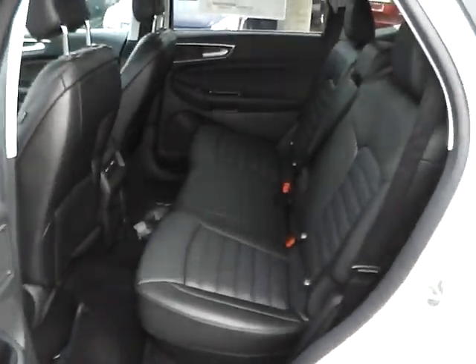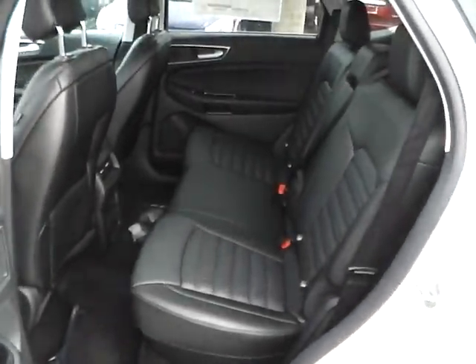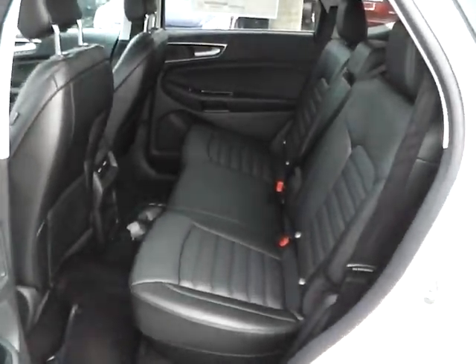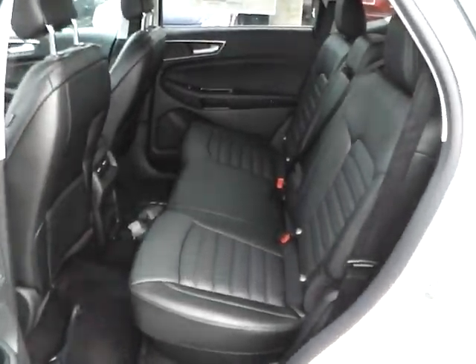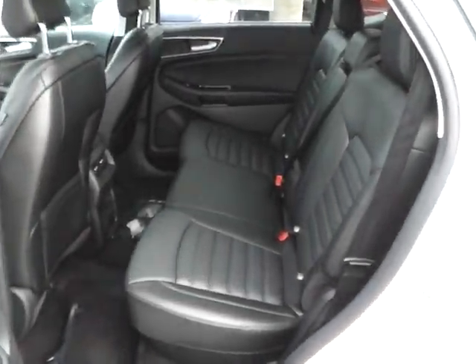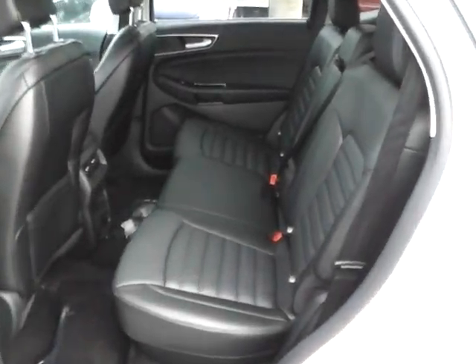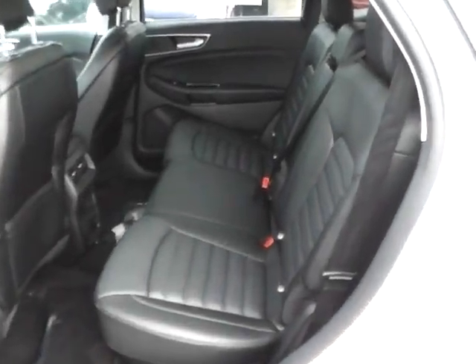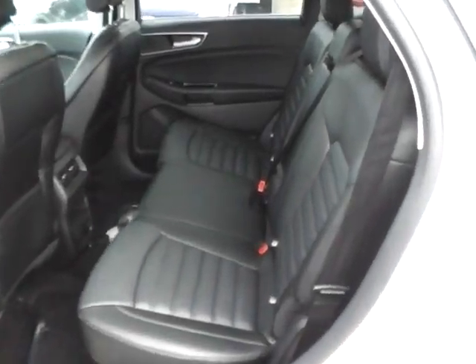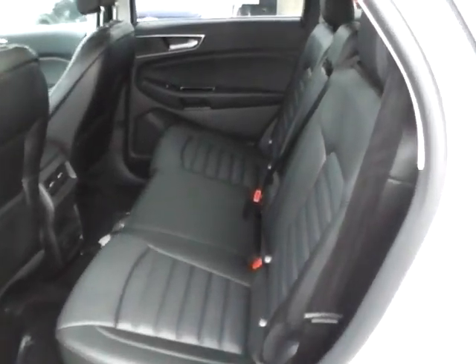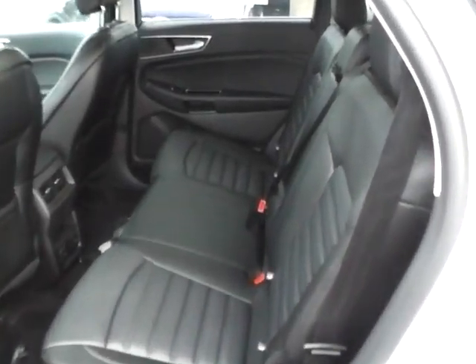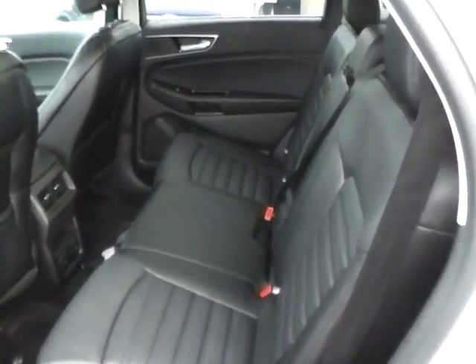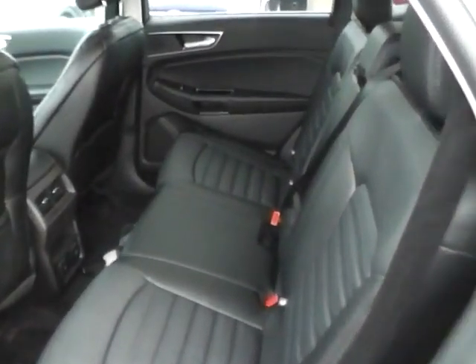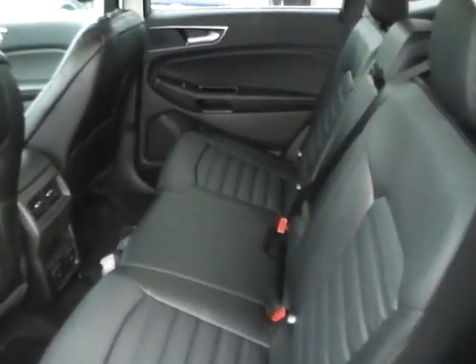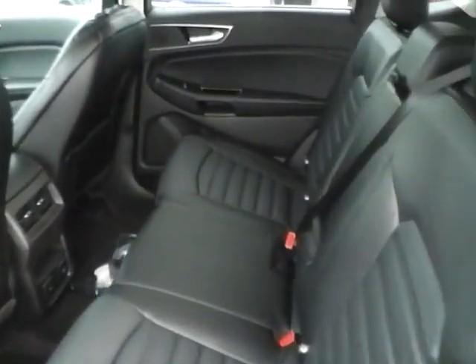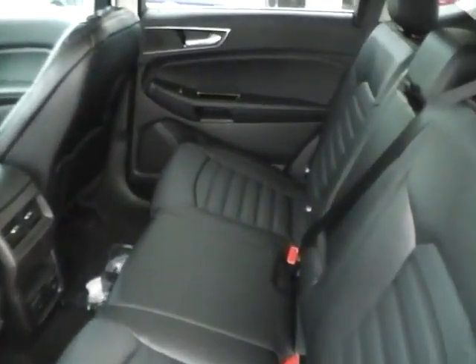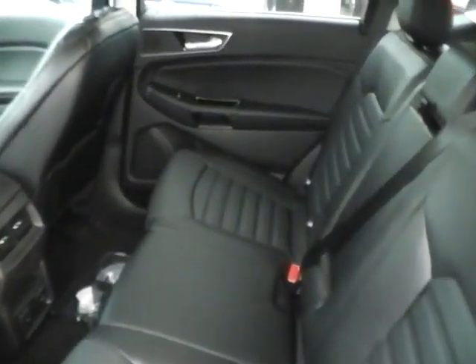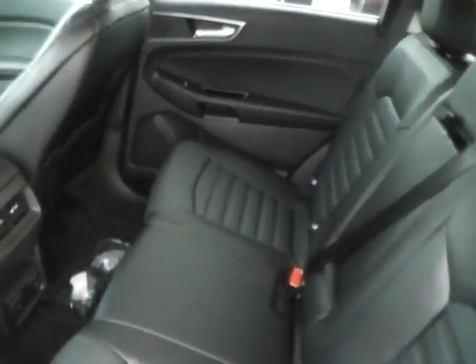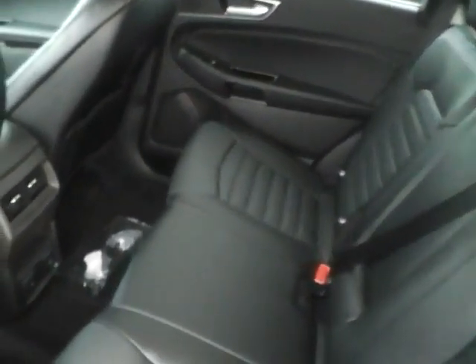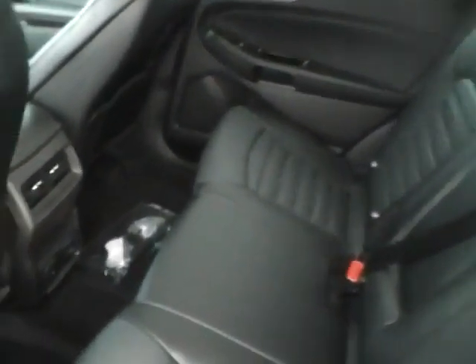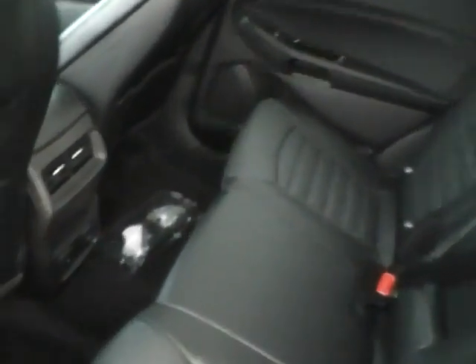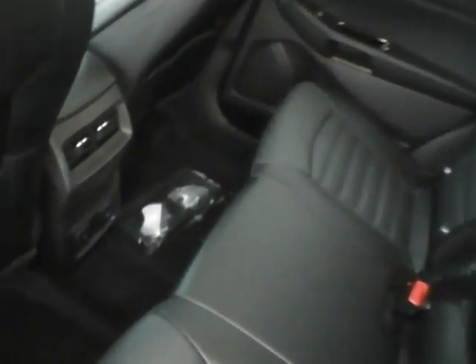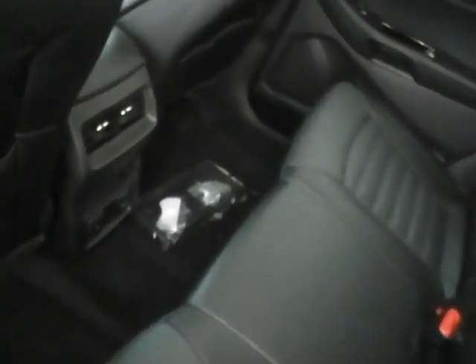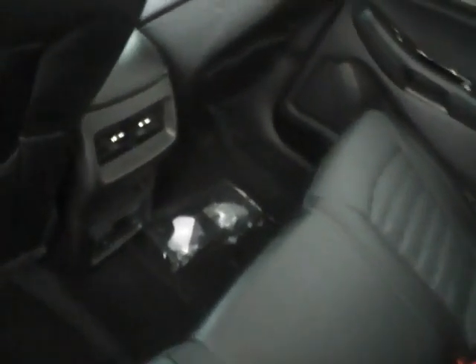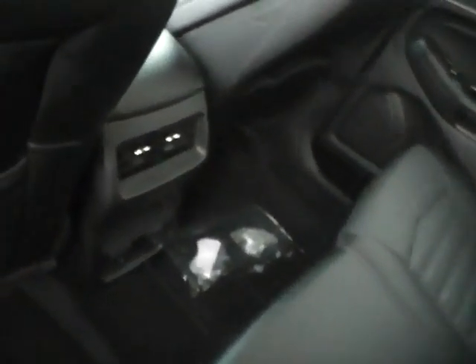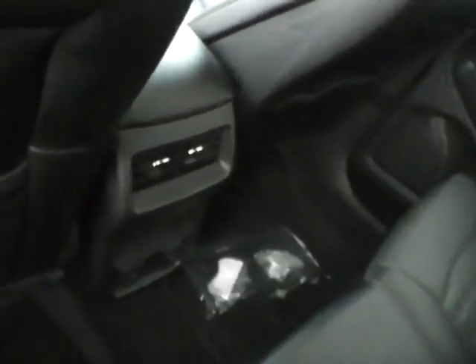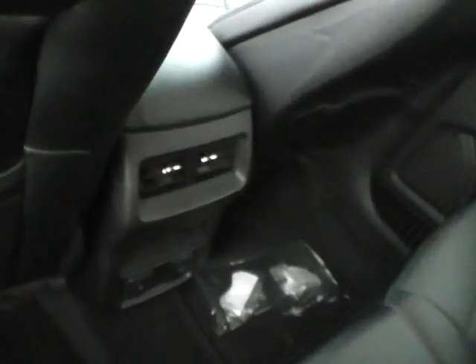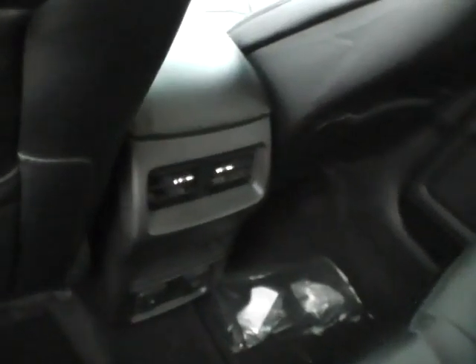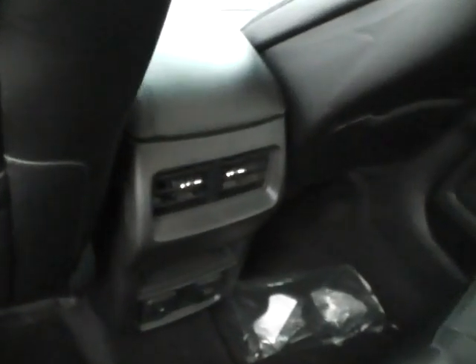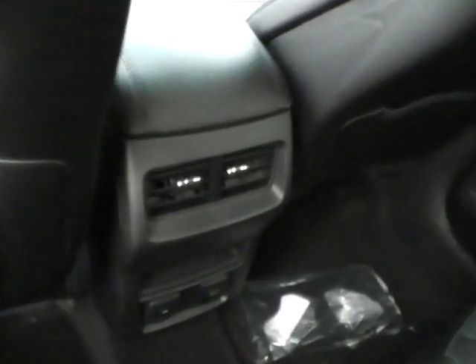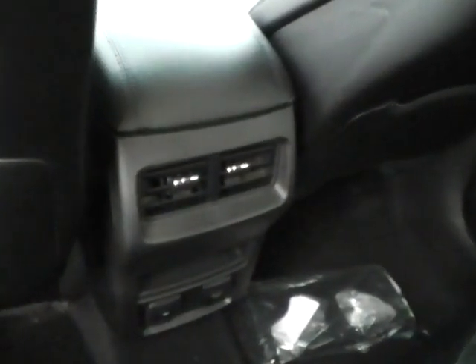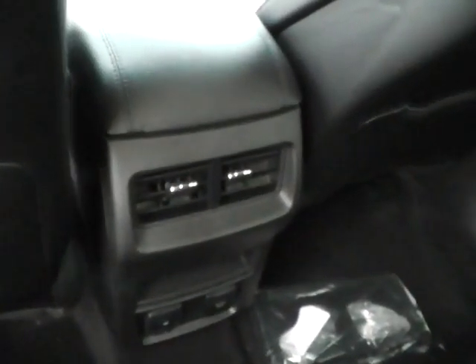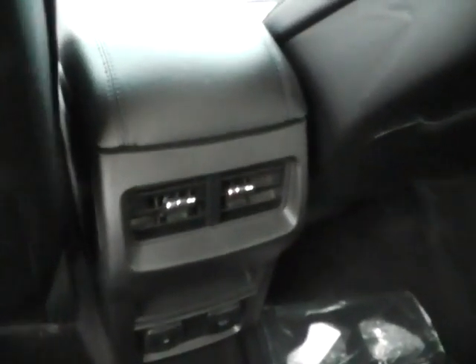The vehicle includes a folding rear seat and rear seat vents.